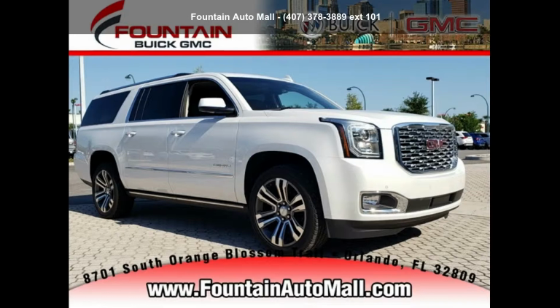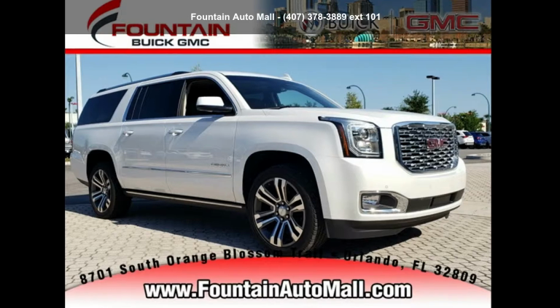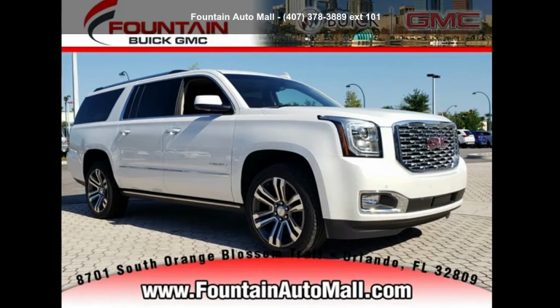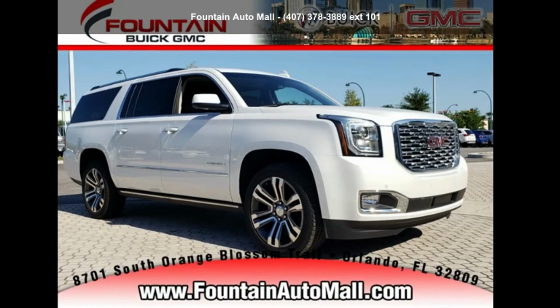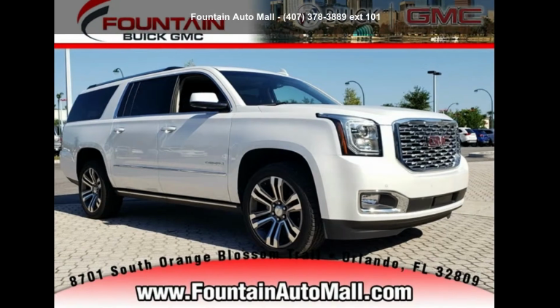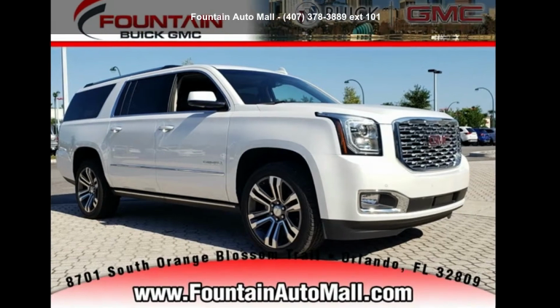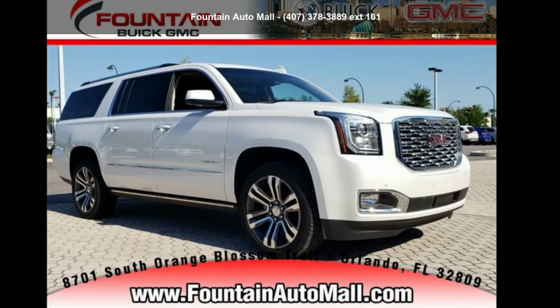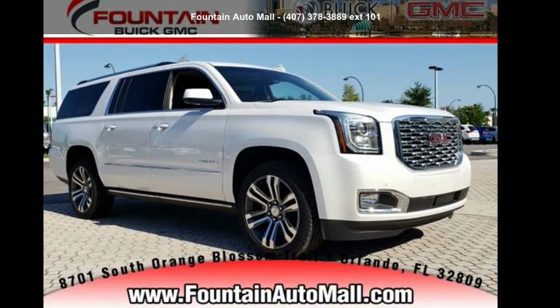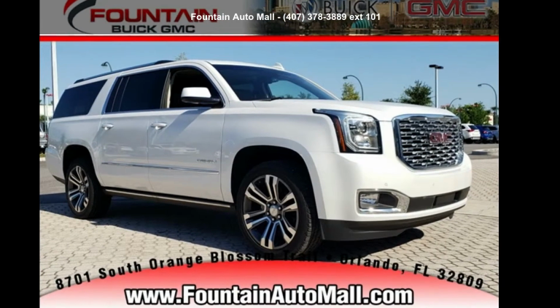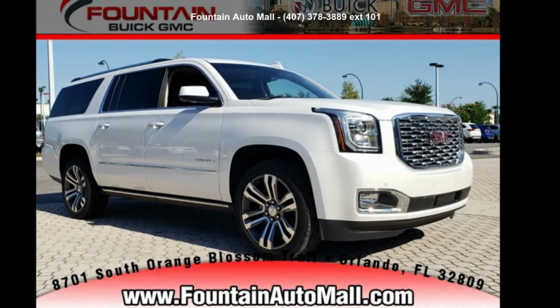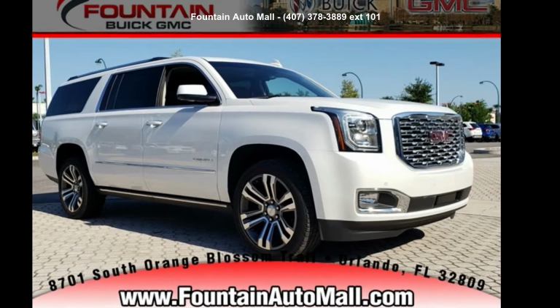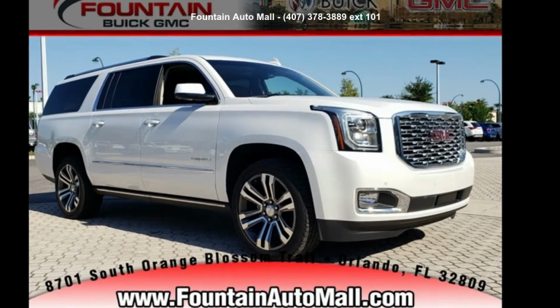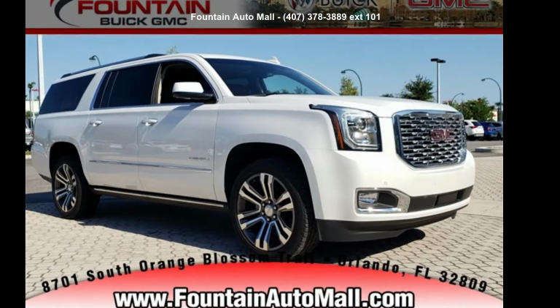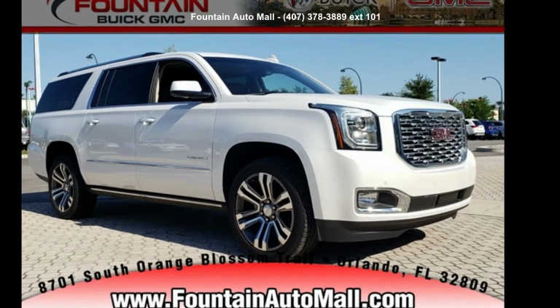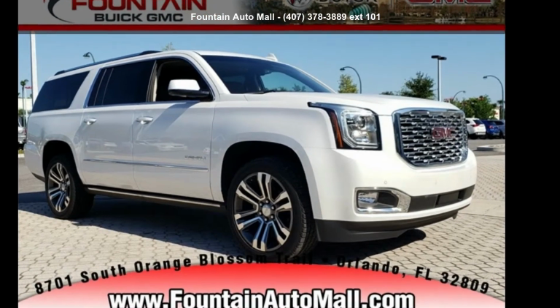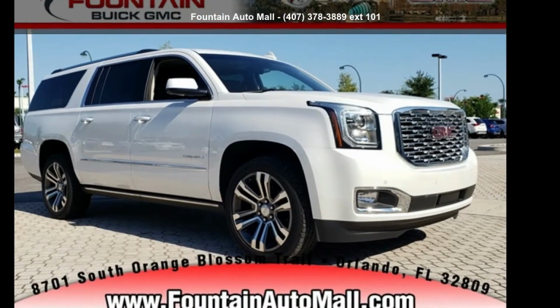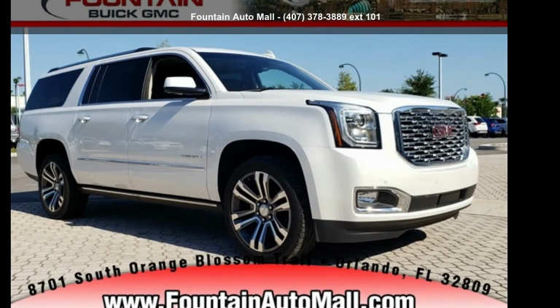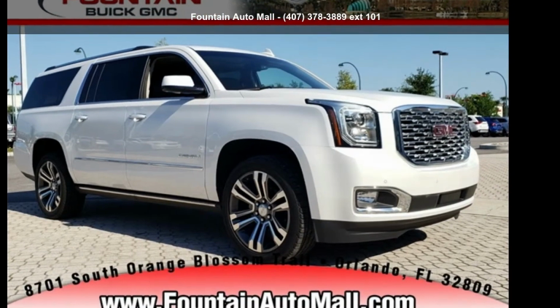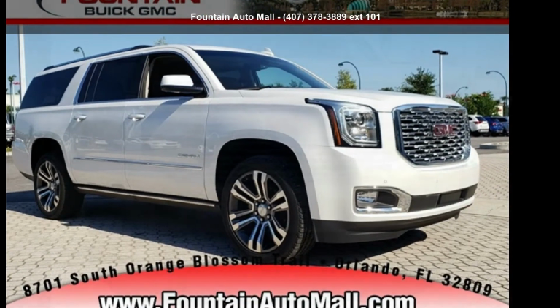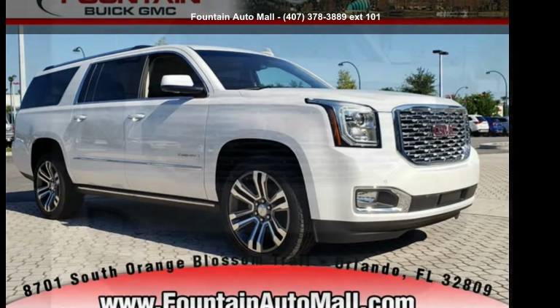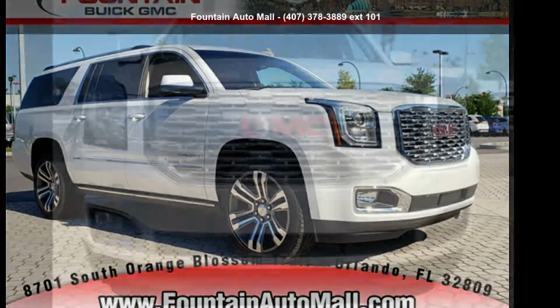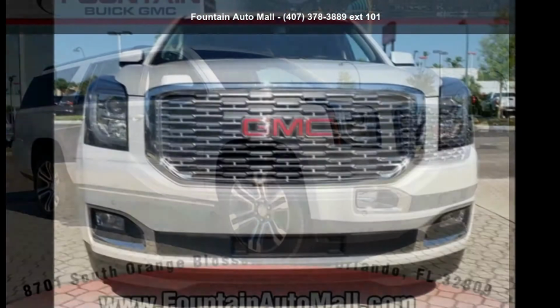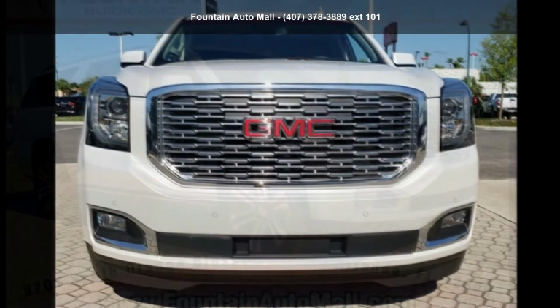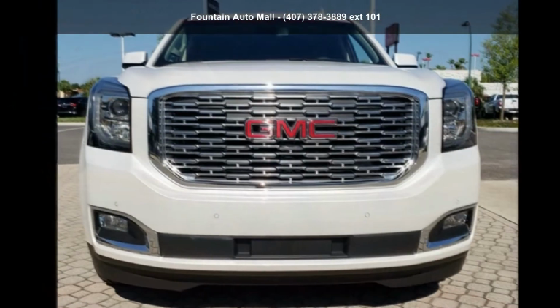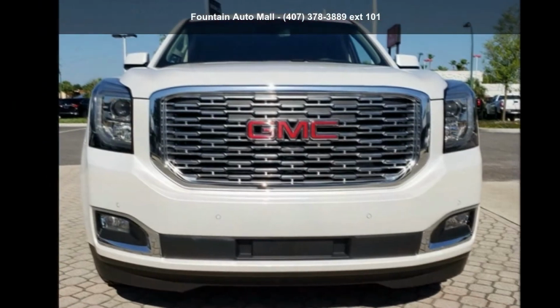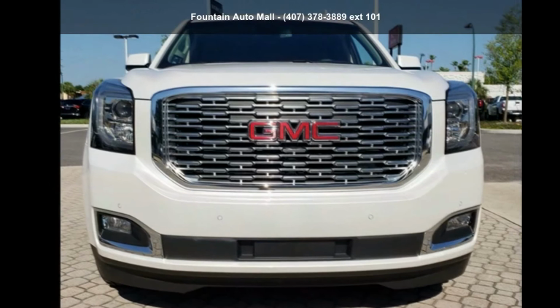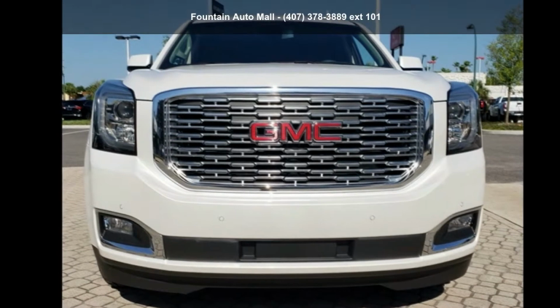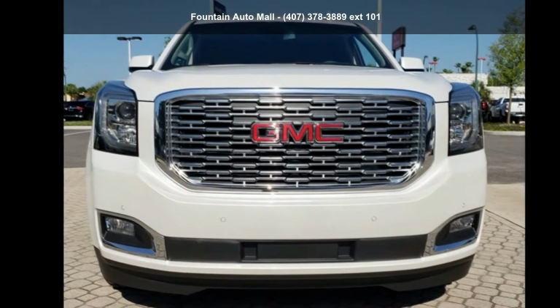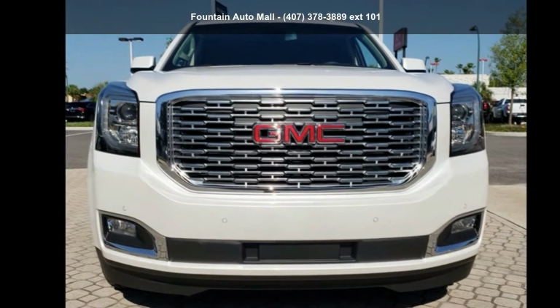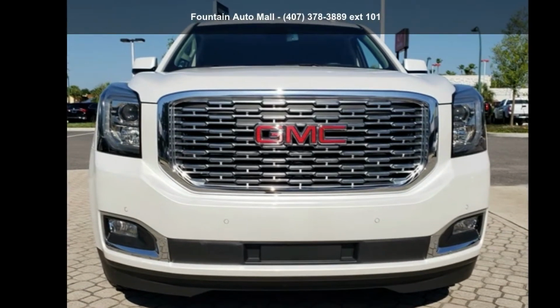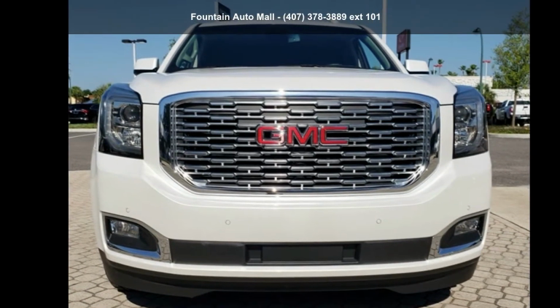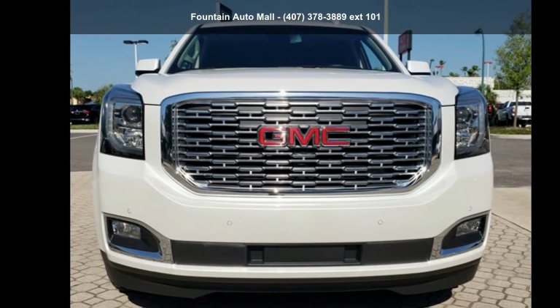Step into the GMC 2019 Yukon XL Denali. This may be the set of wheels you've been looking for.